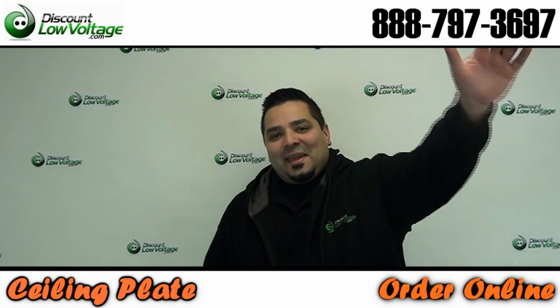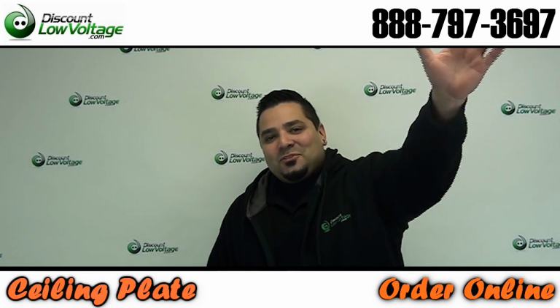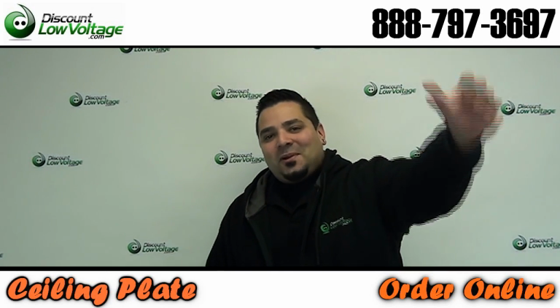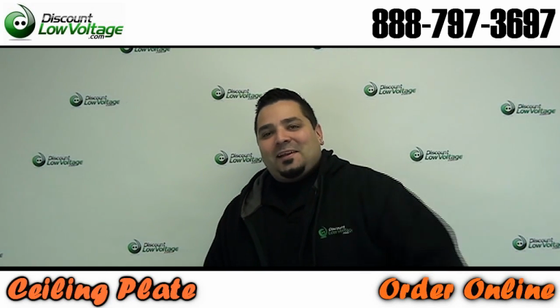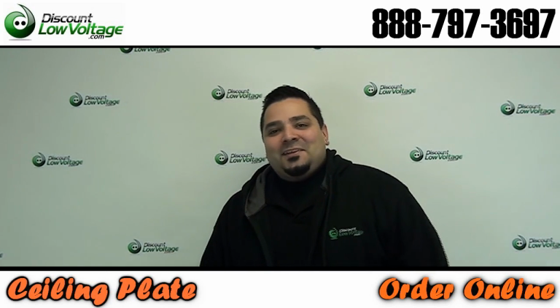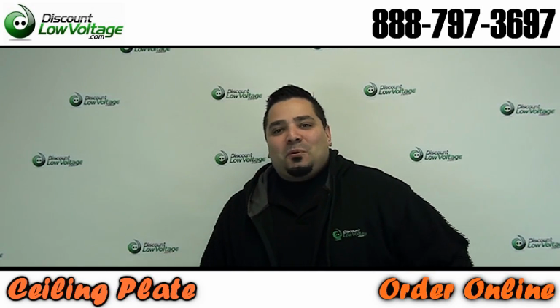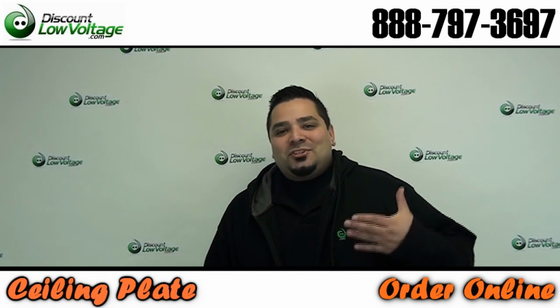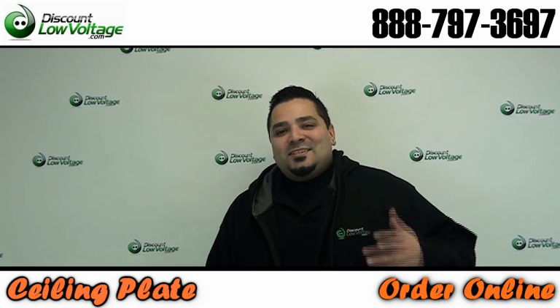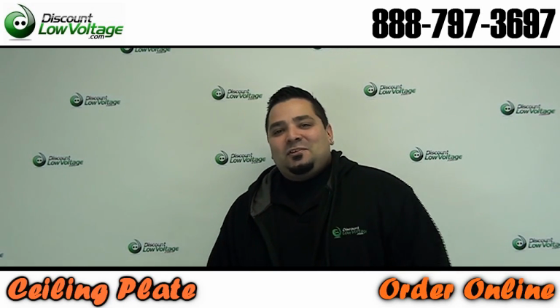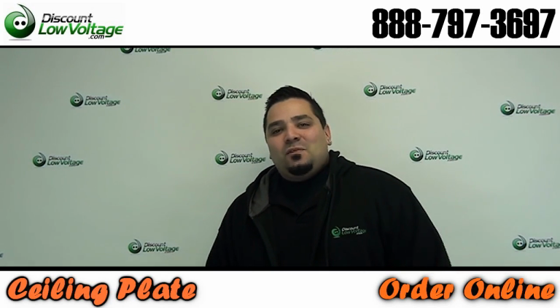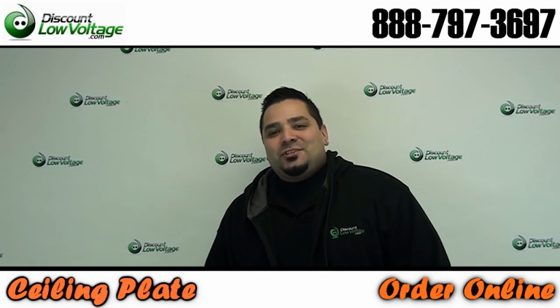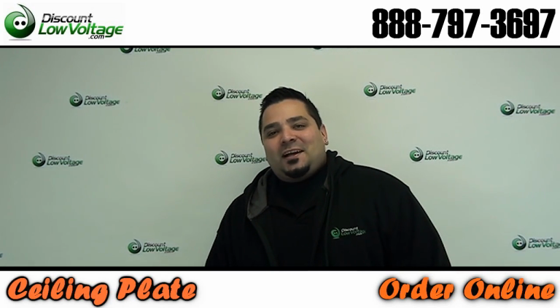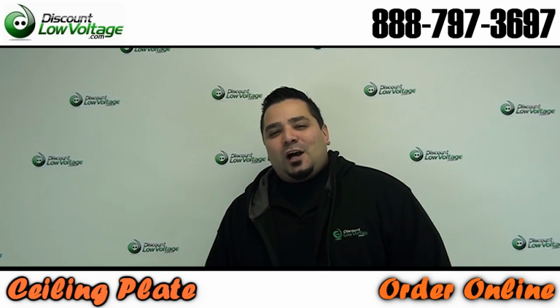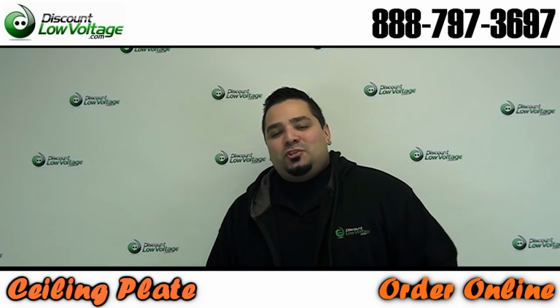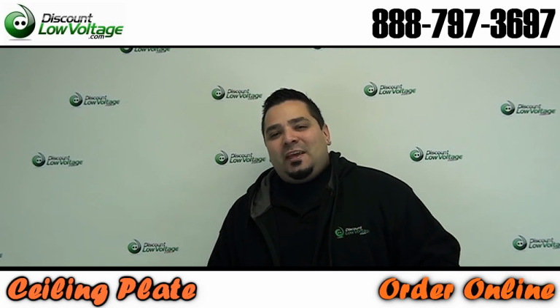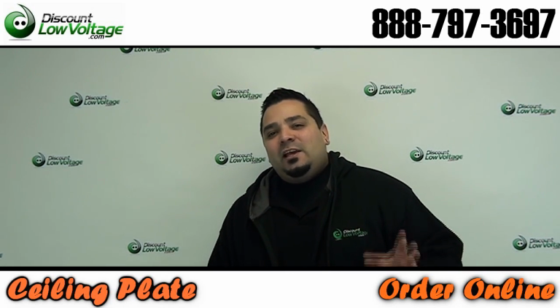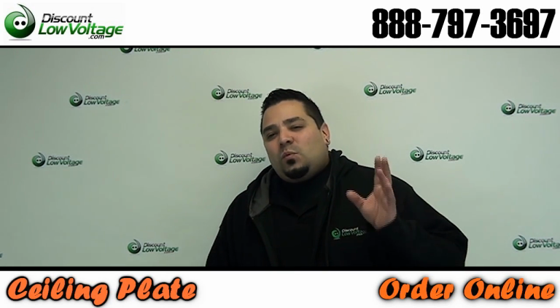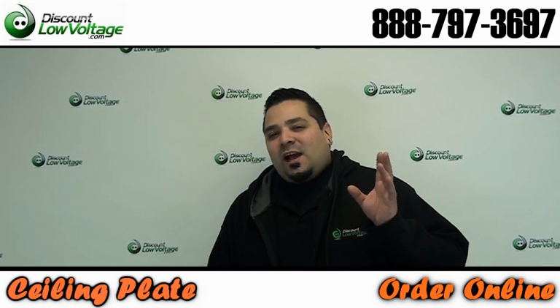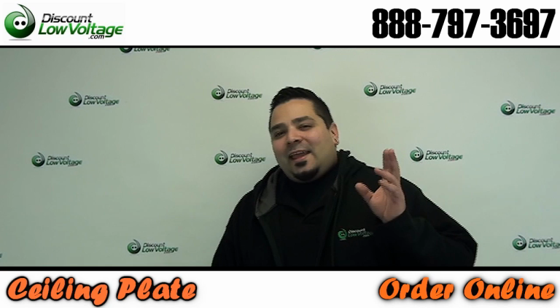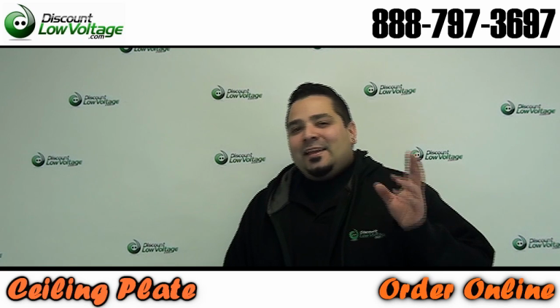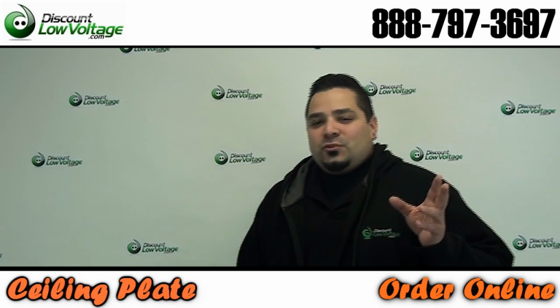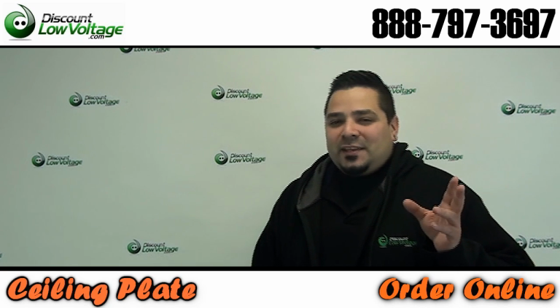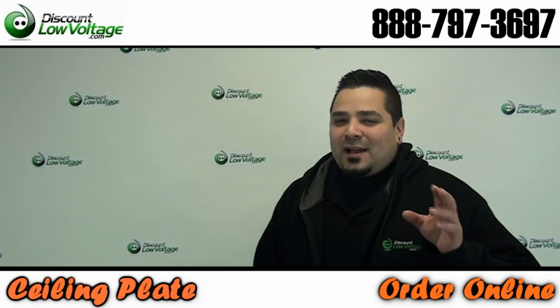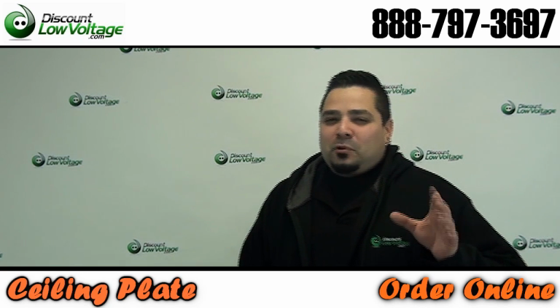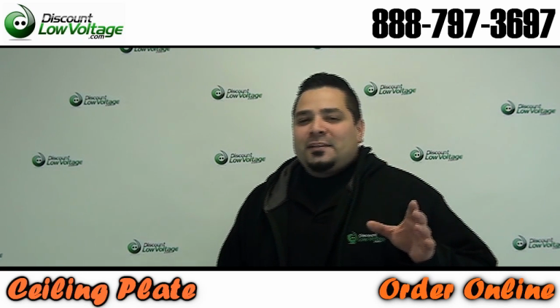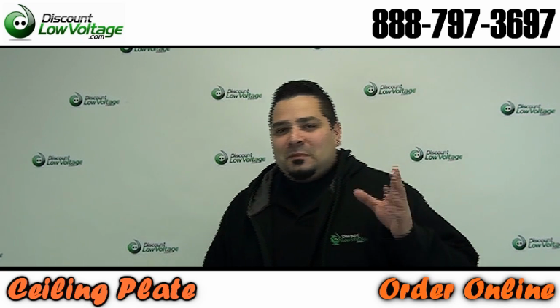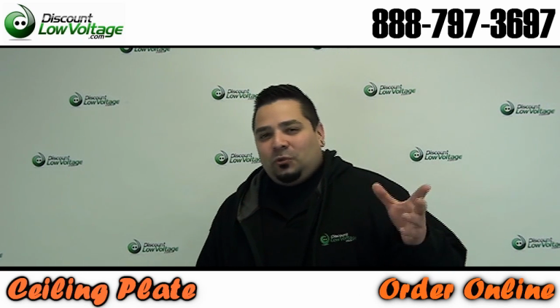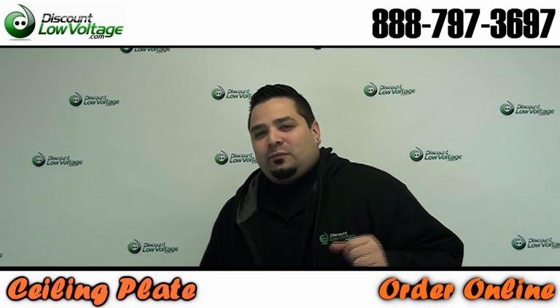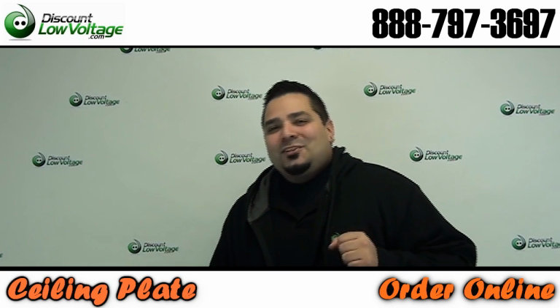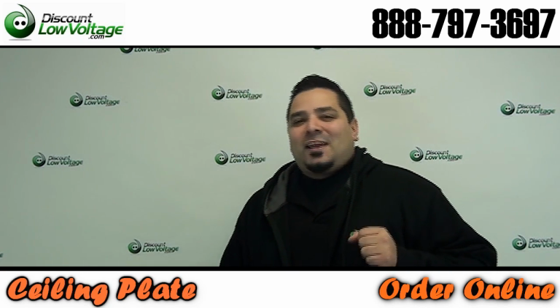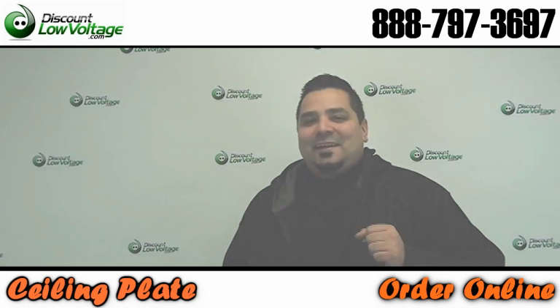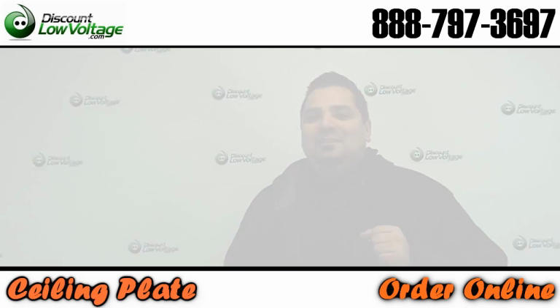Hey, what's going on guys? I'm Mercy at DiscountLowVoltage.com and today we've got an interesting product — something a little different. Let's check it out.